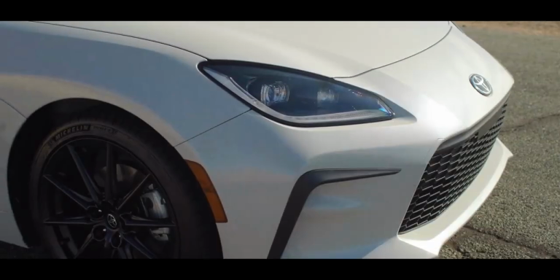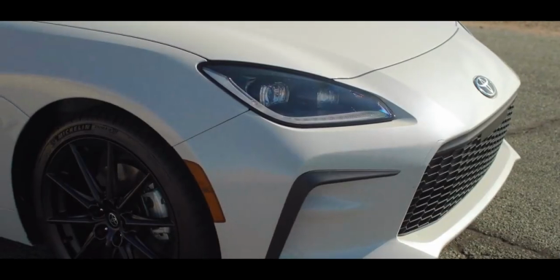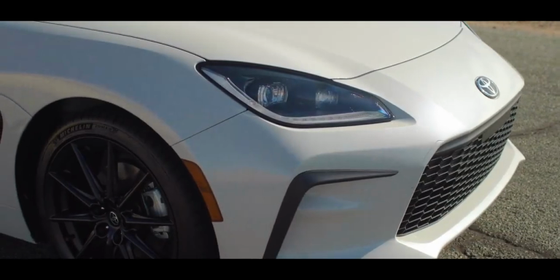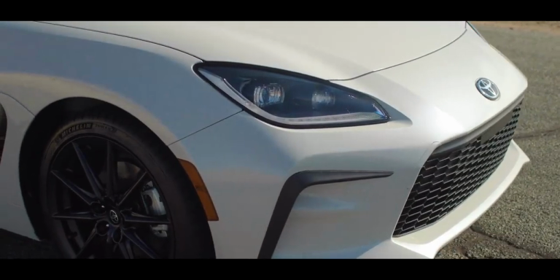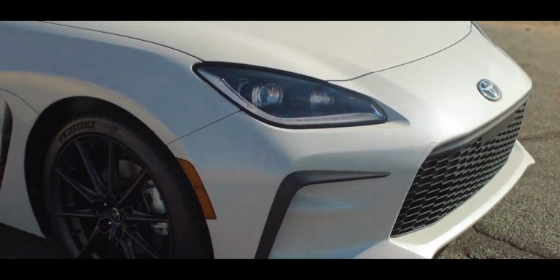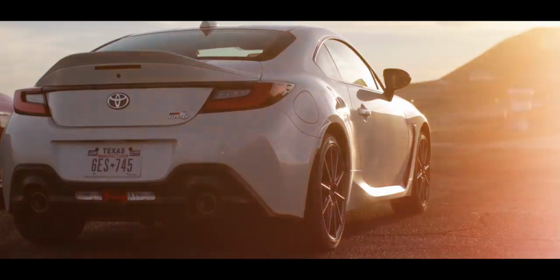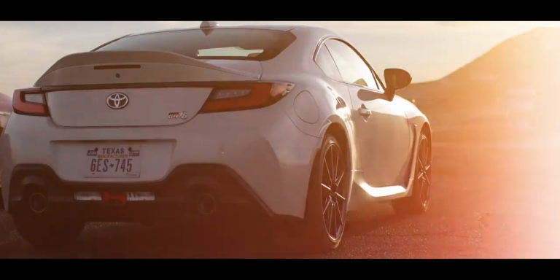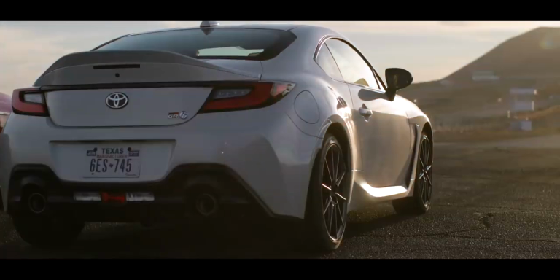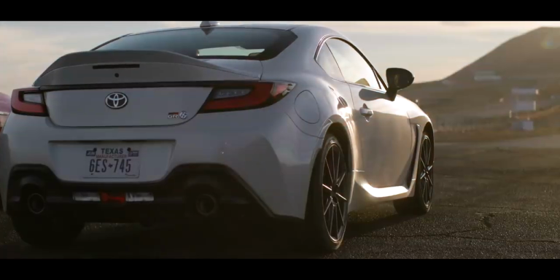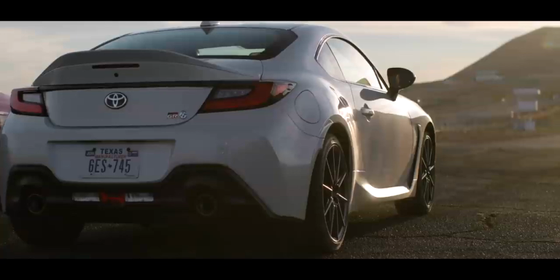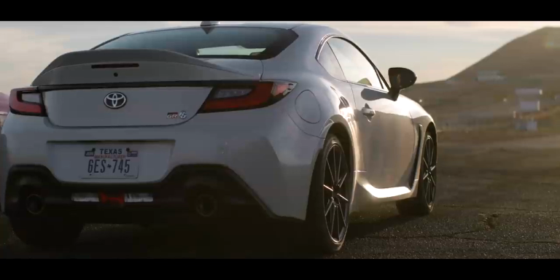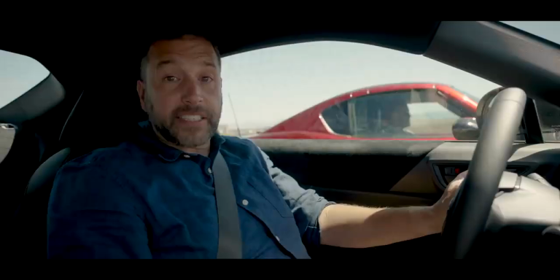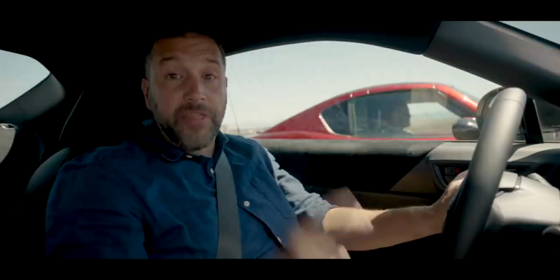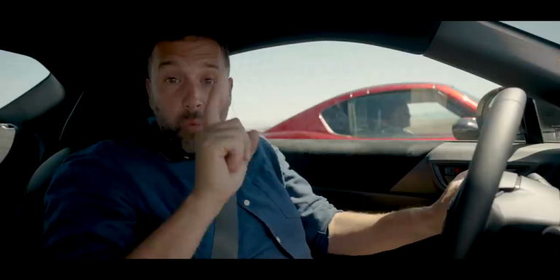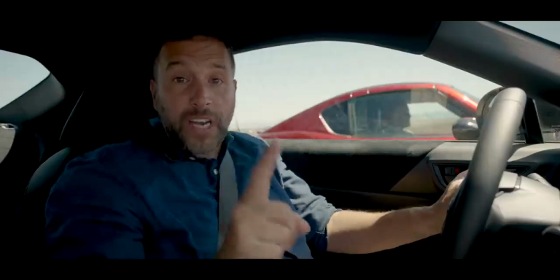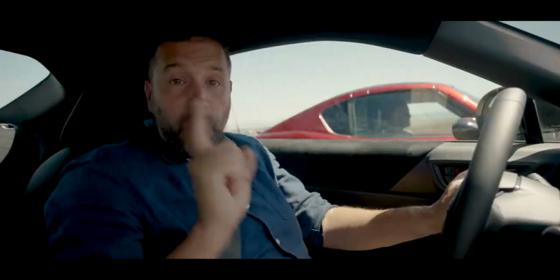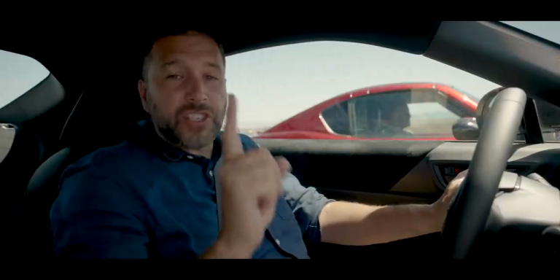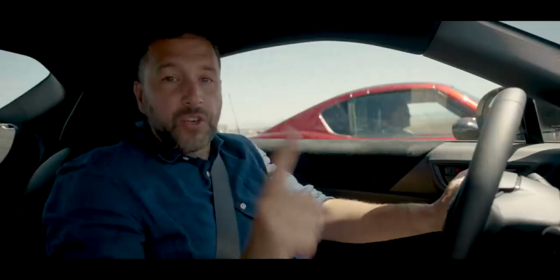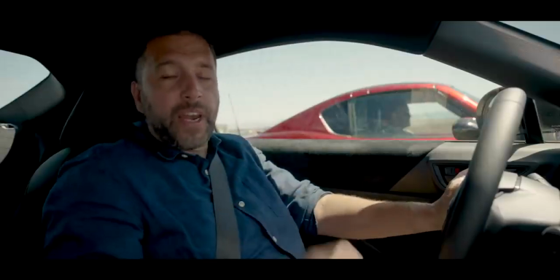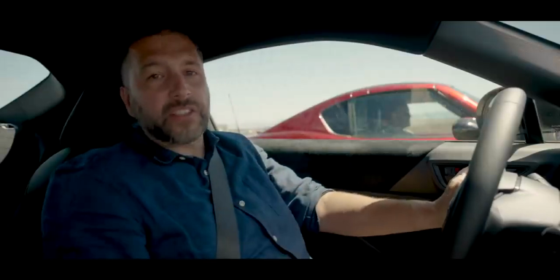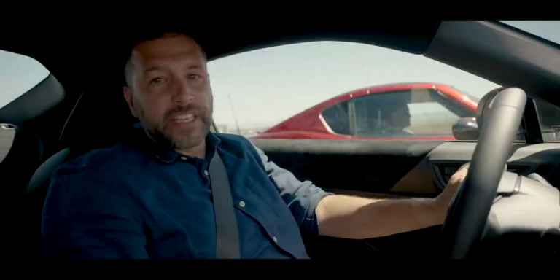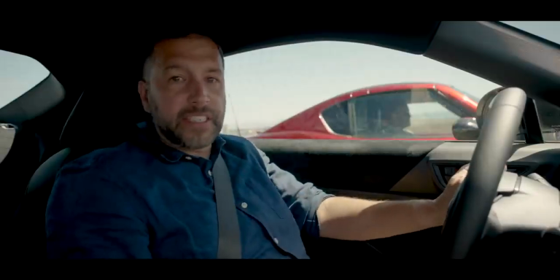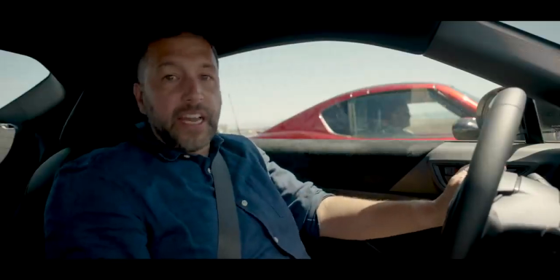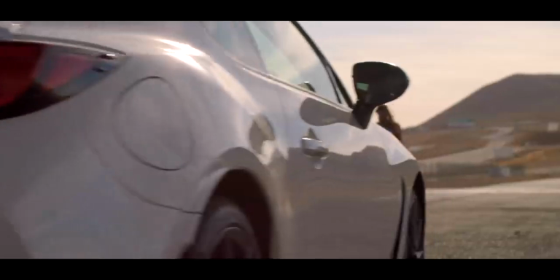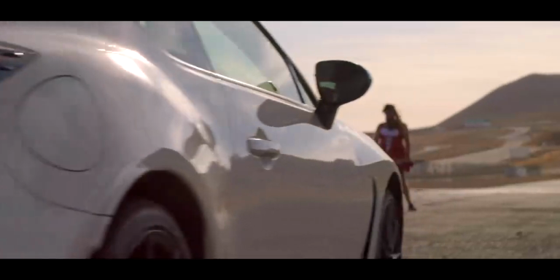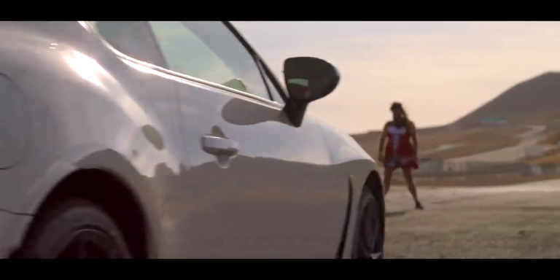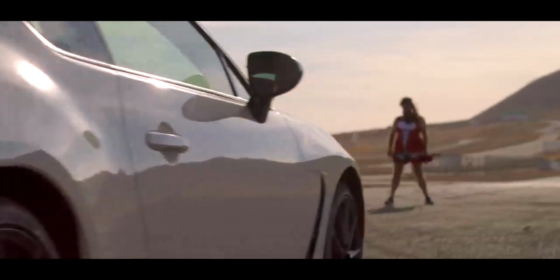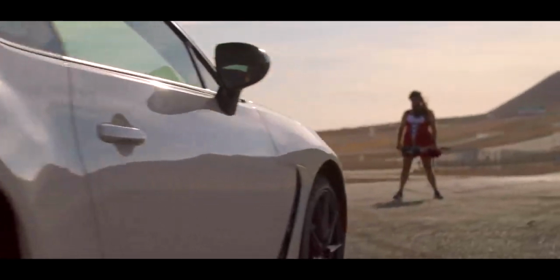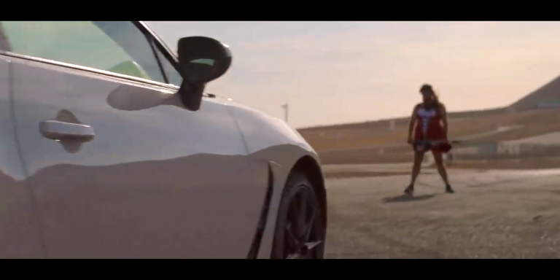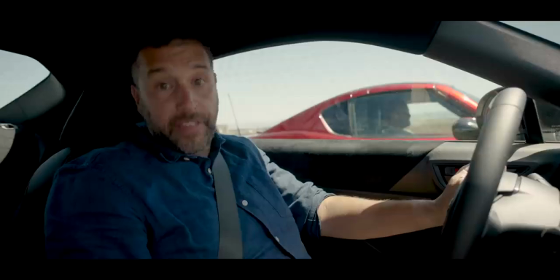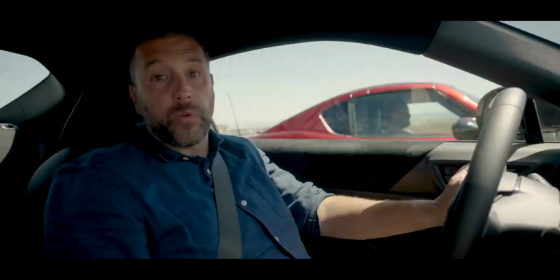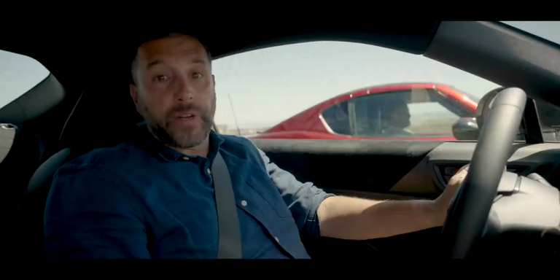This is the new Toyota GR86, and the one question you want answered is: how much faster is it than the old one?